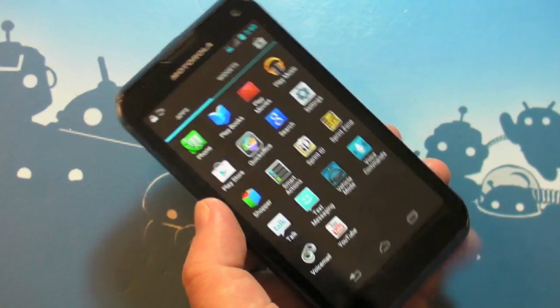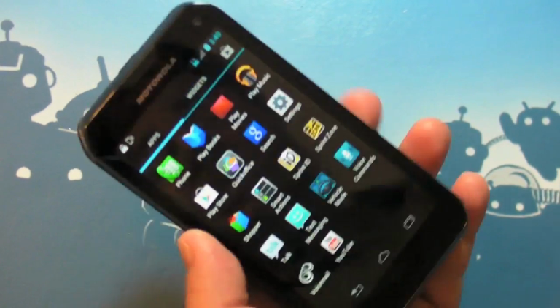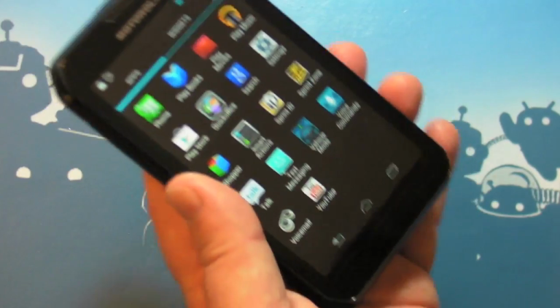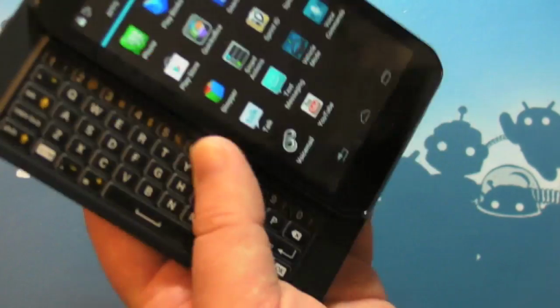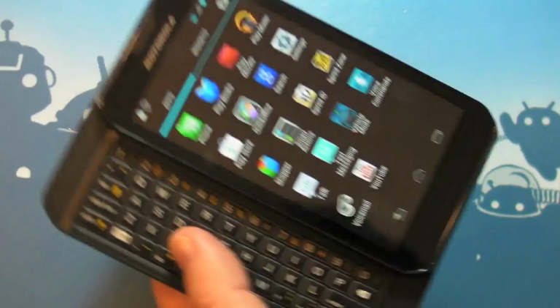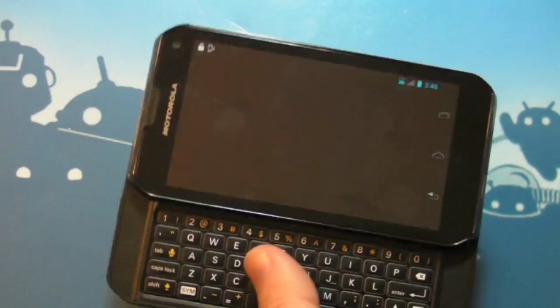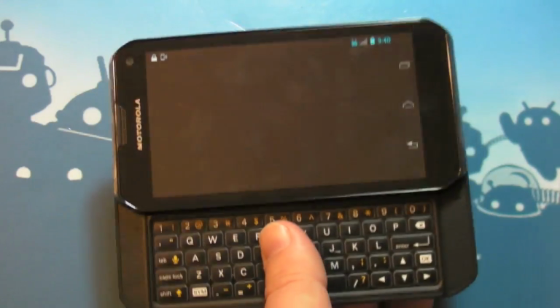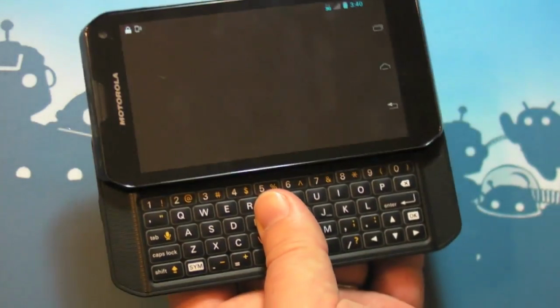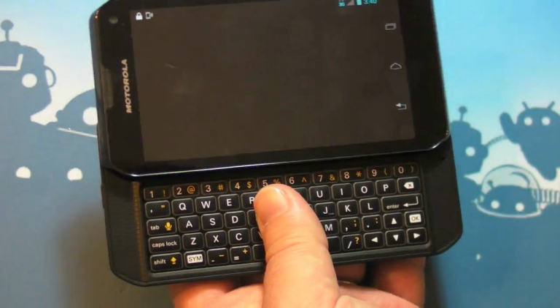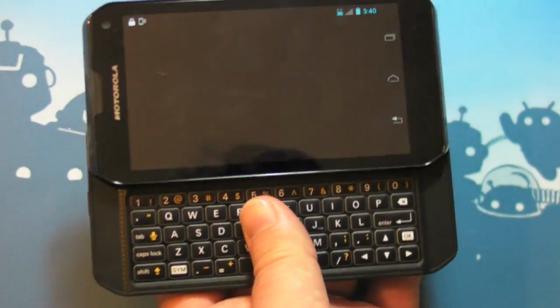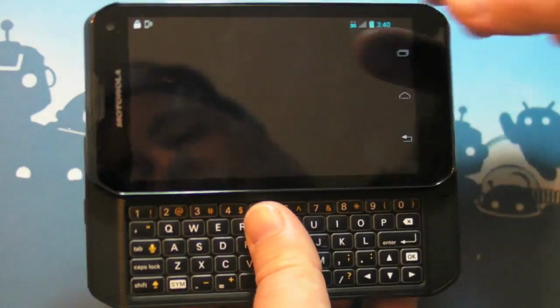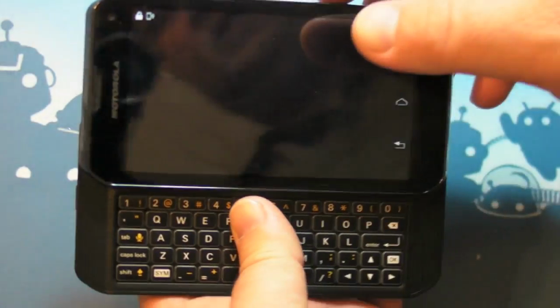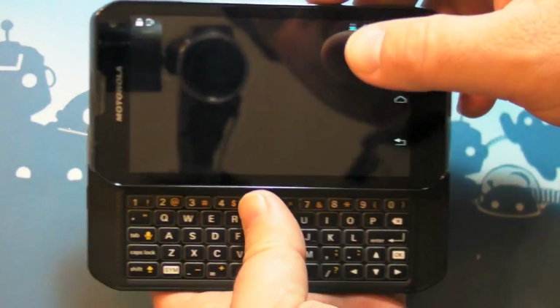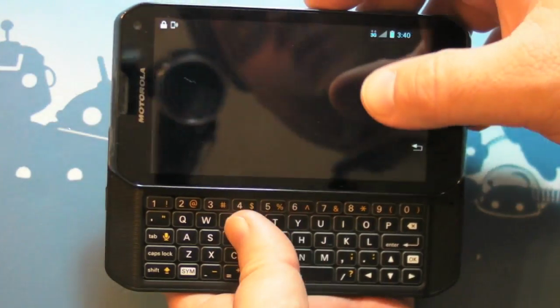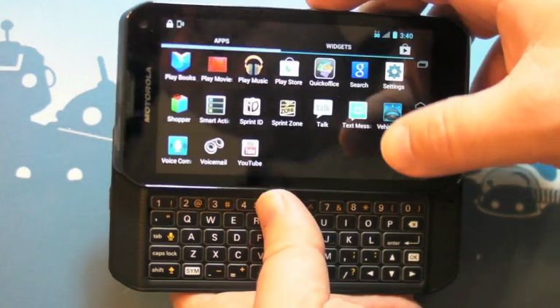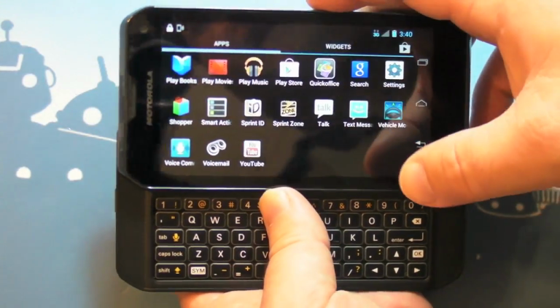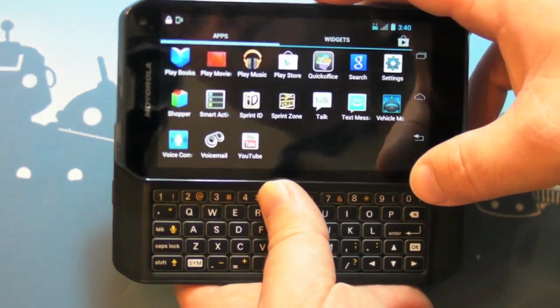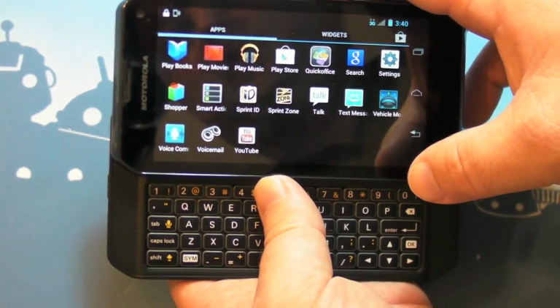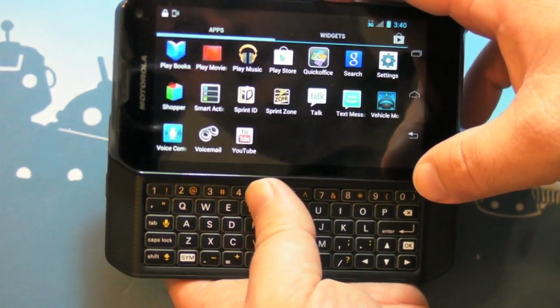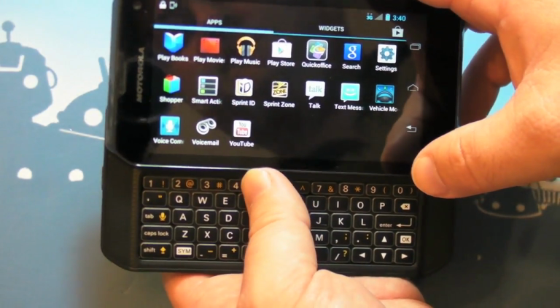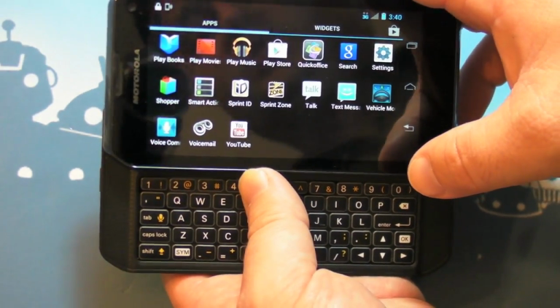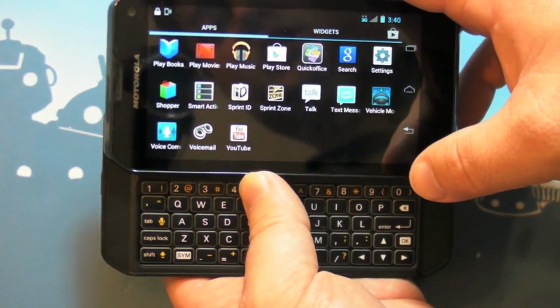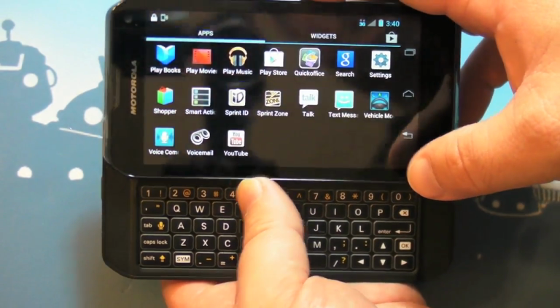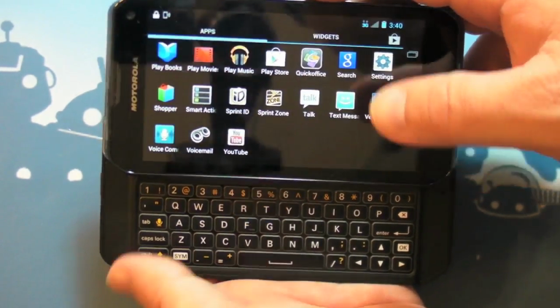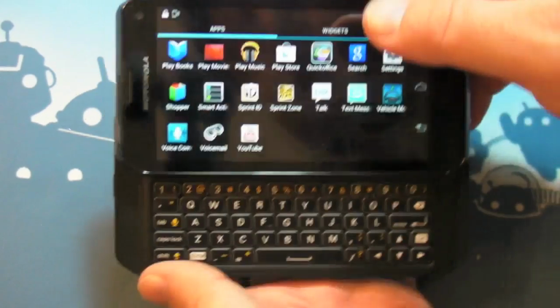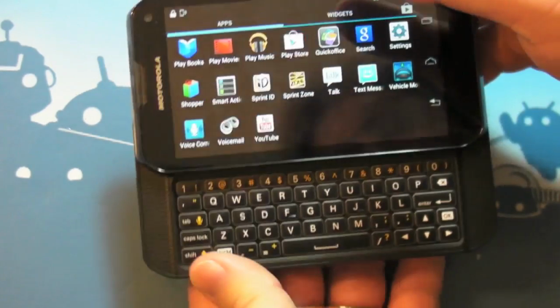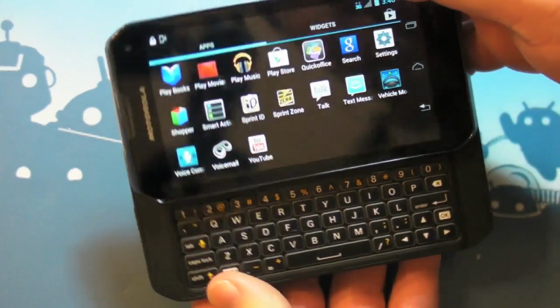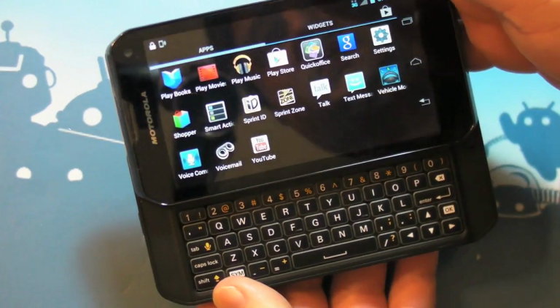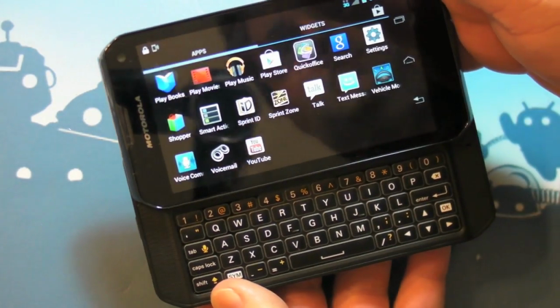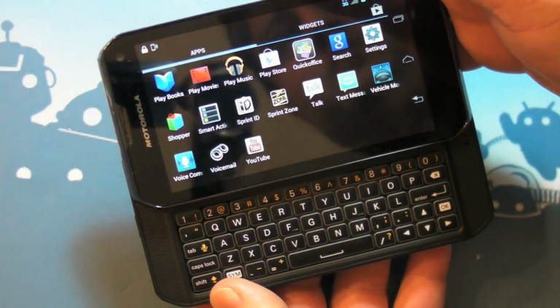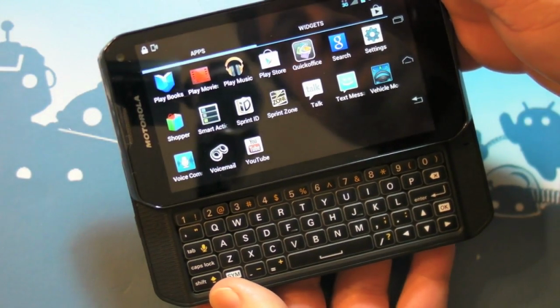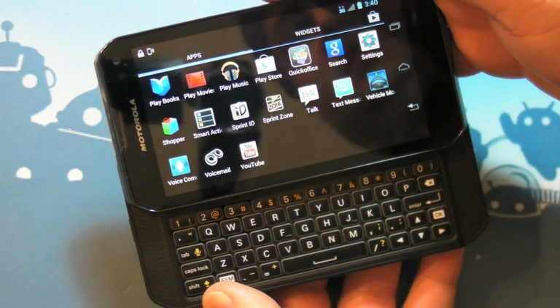So there you go guys — a very quick look at the Motorola Photon Q on Sprint. See you later.